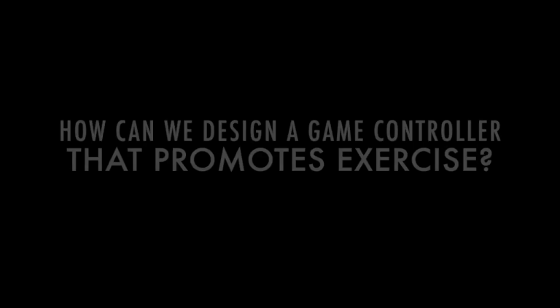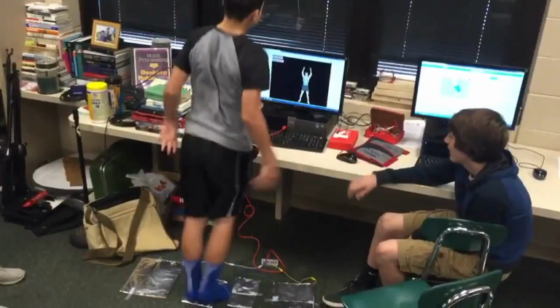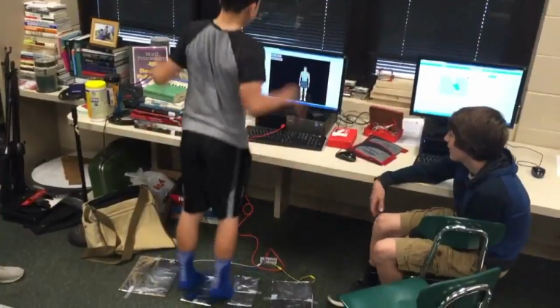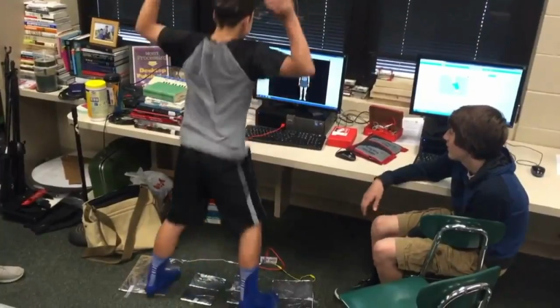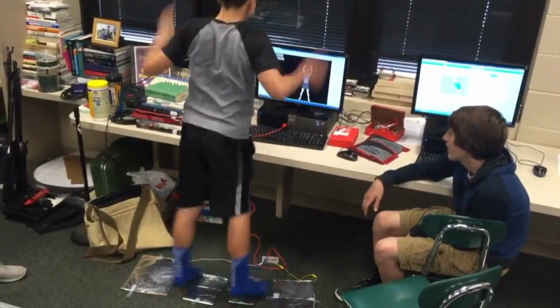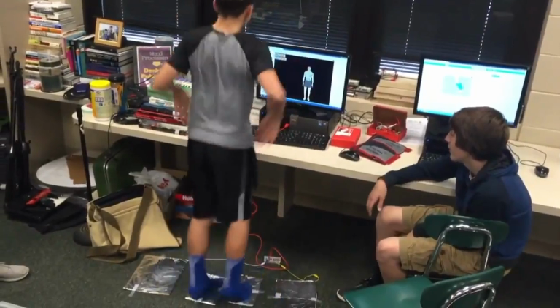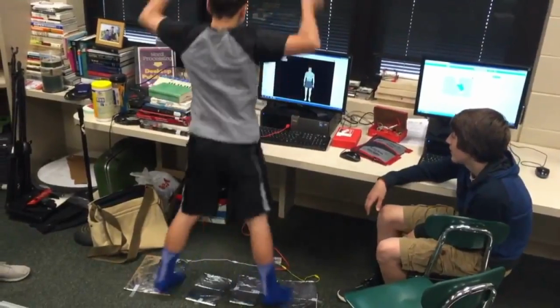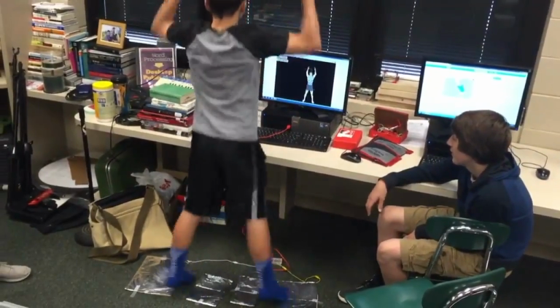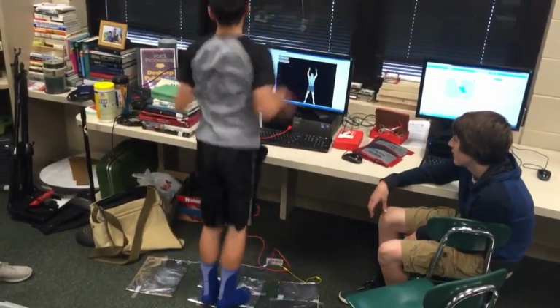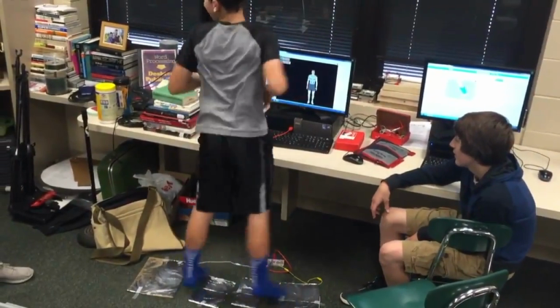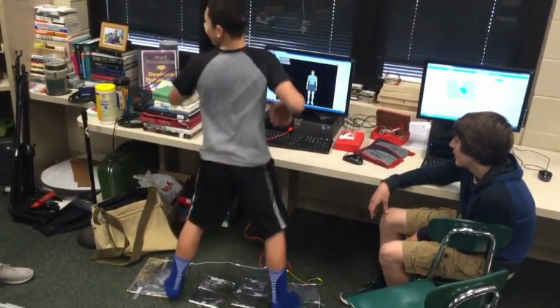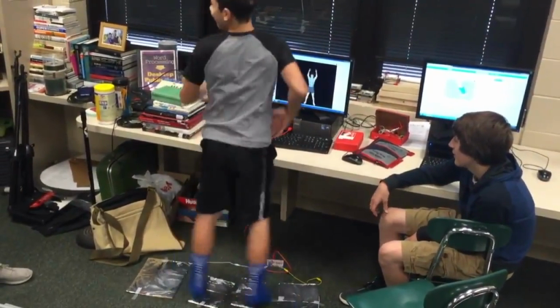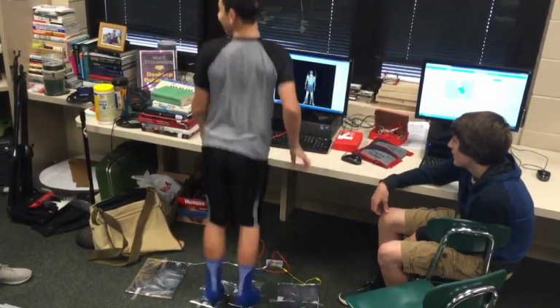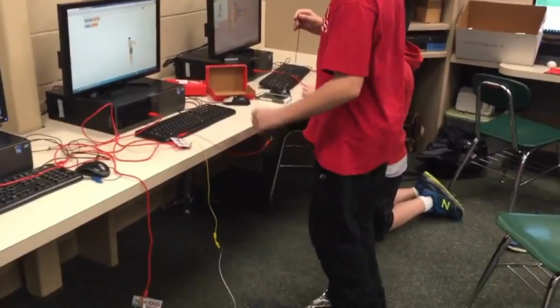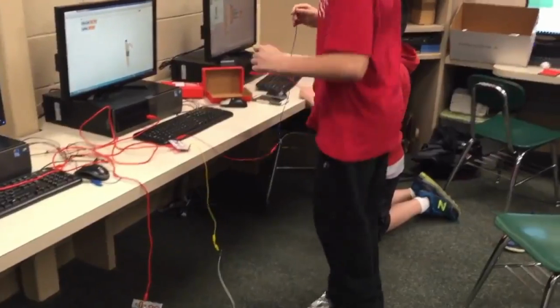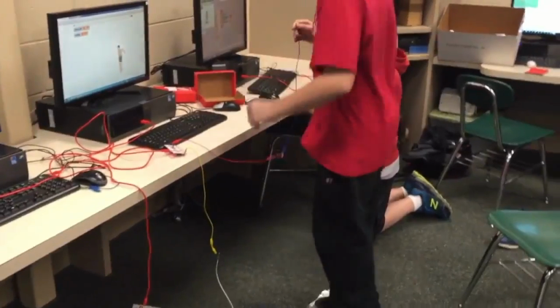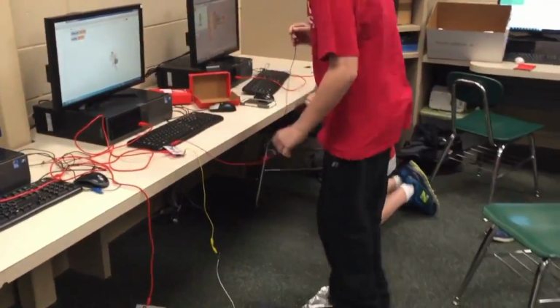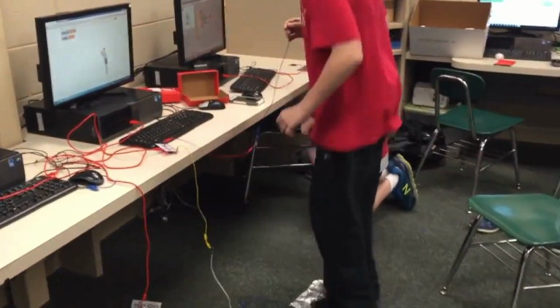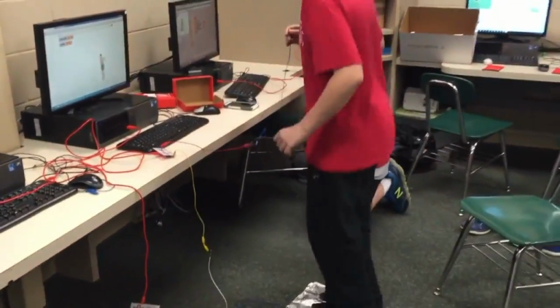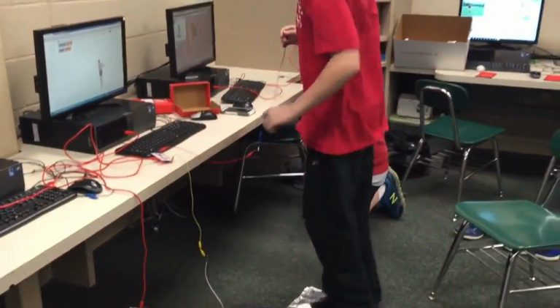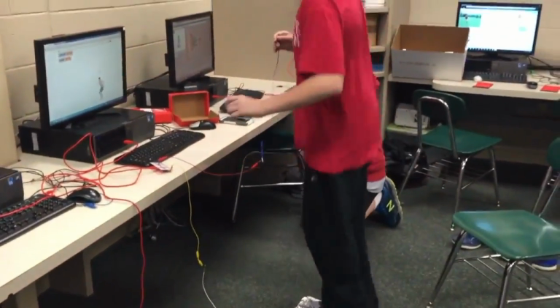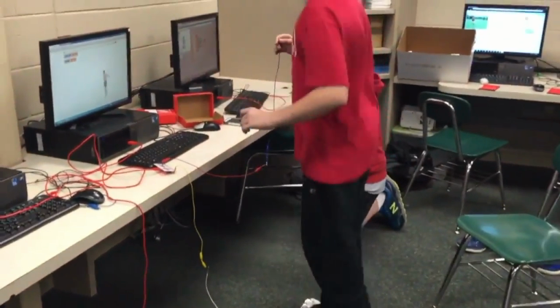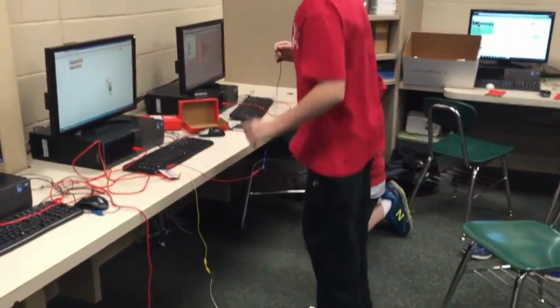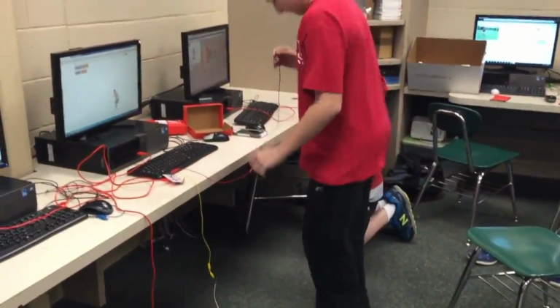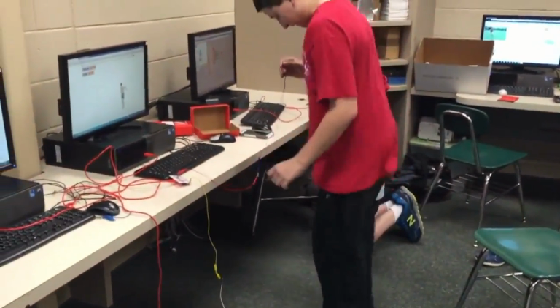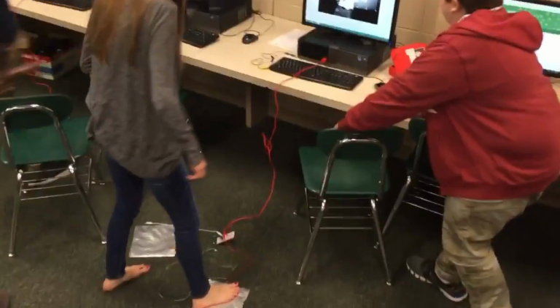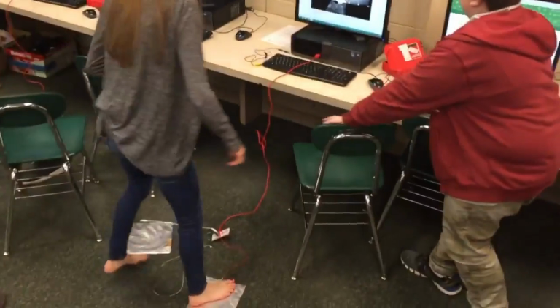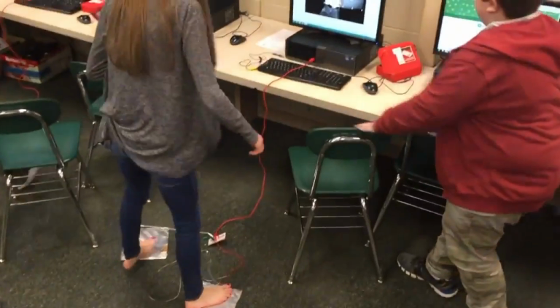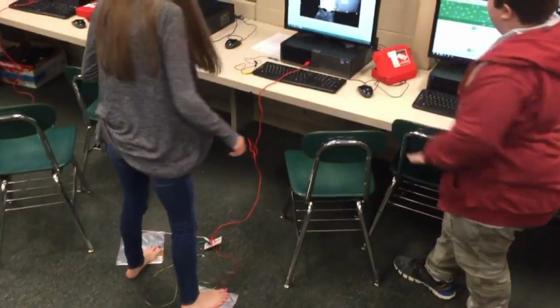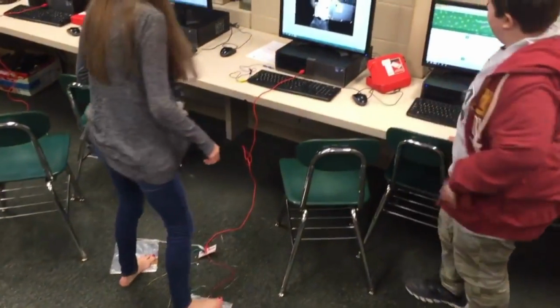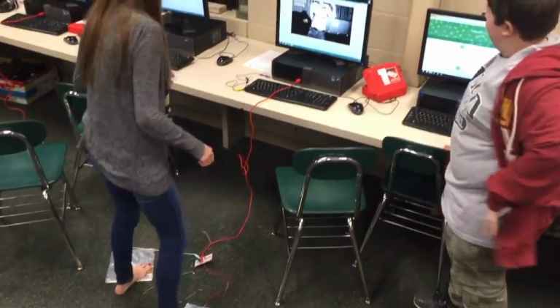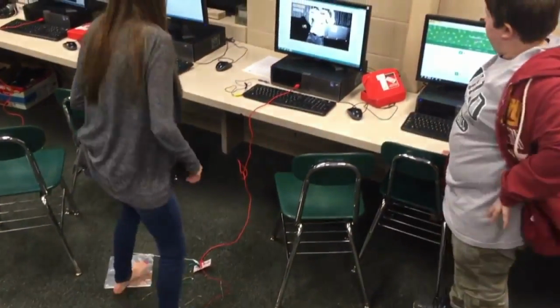In our computer class, we did a project where we designed a video game controller that promoted exercise.